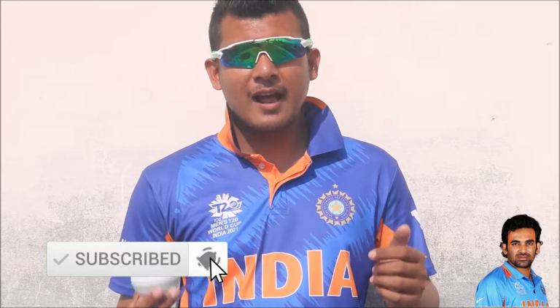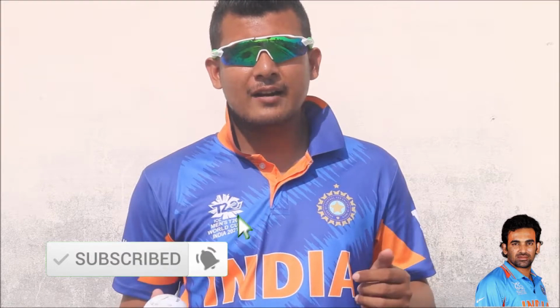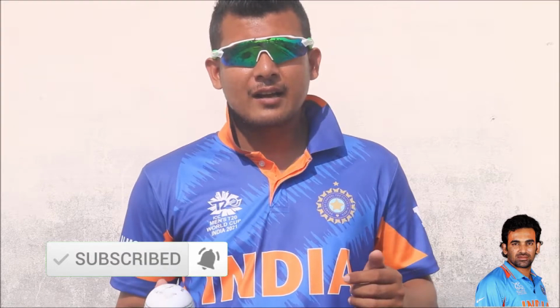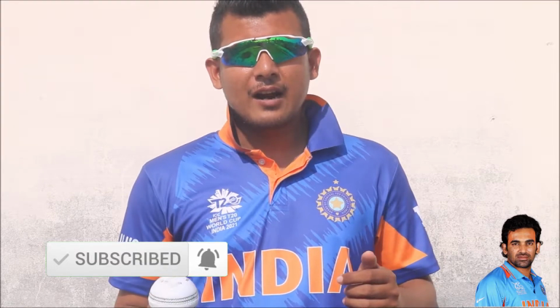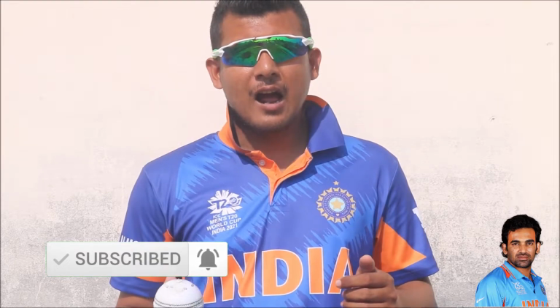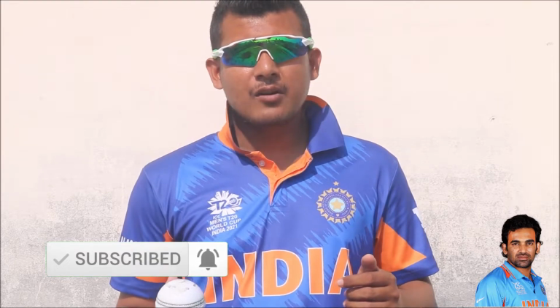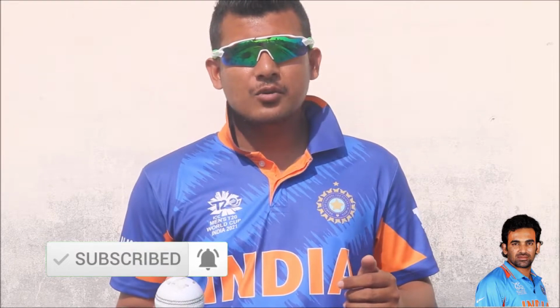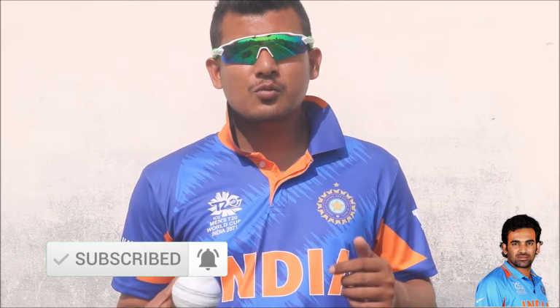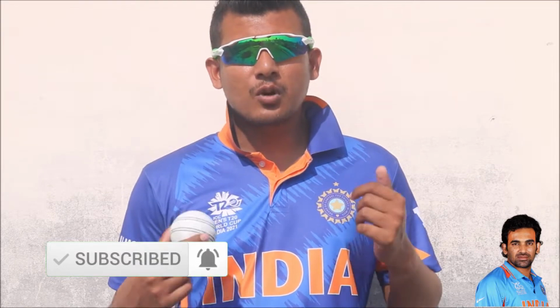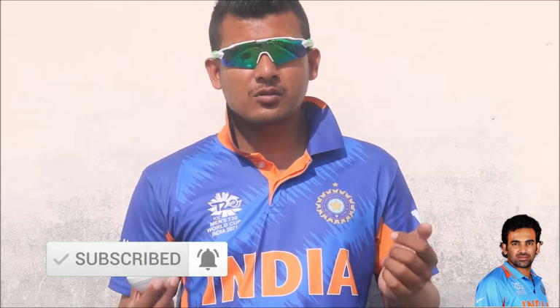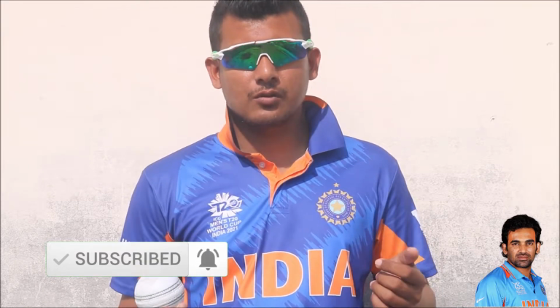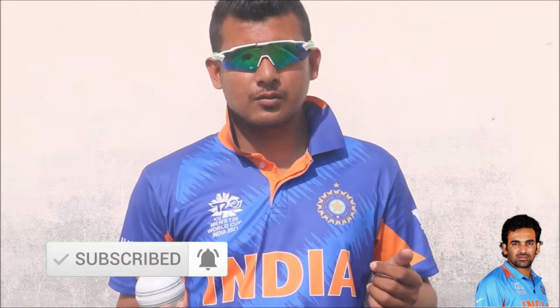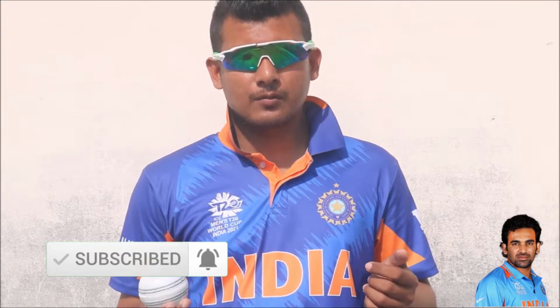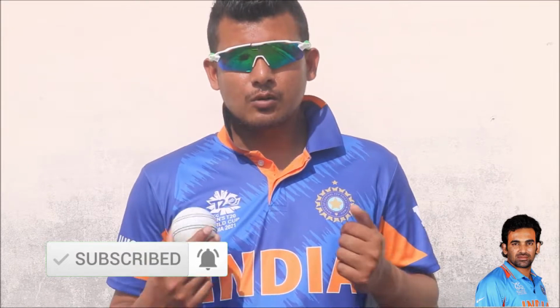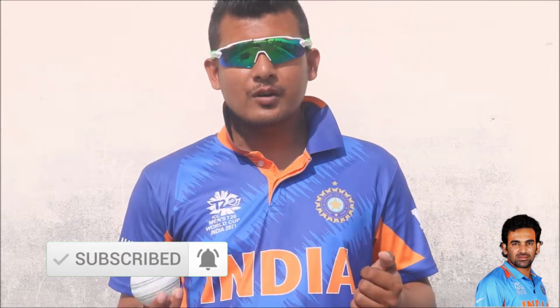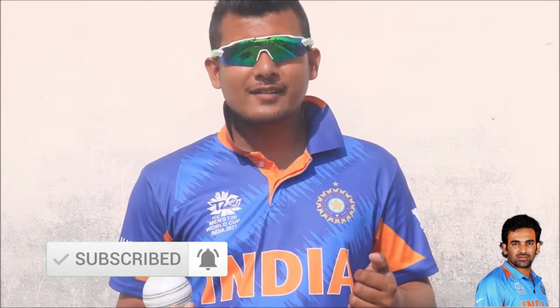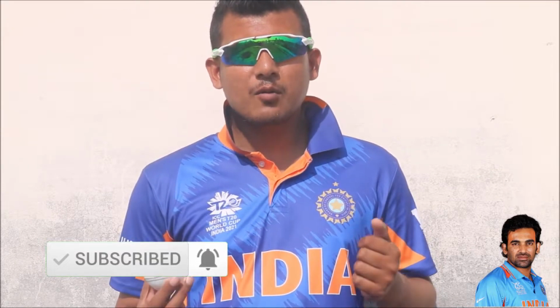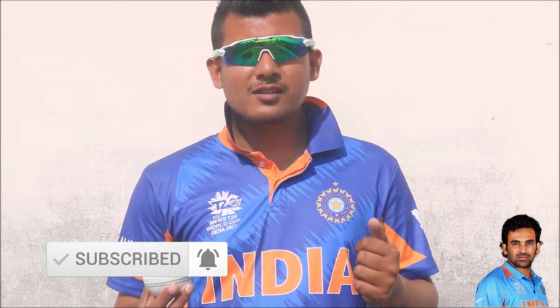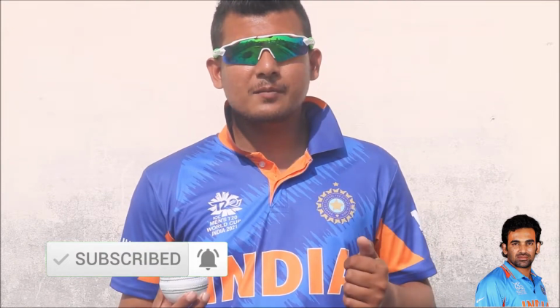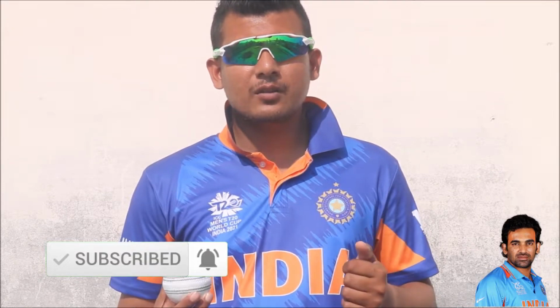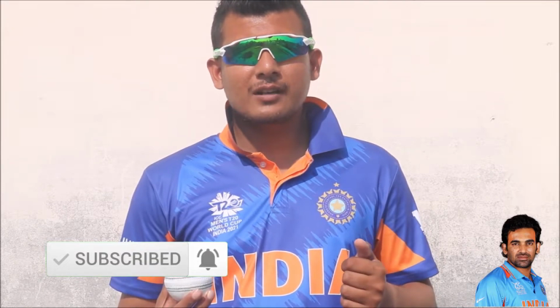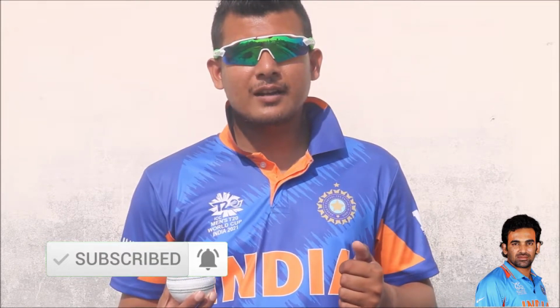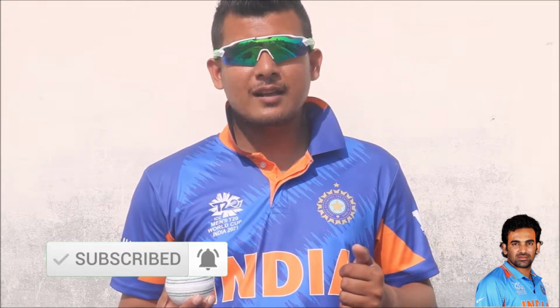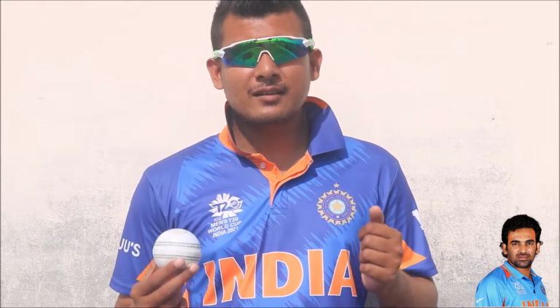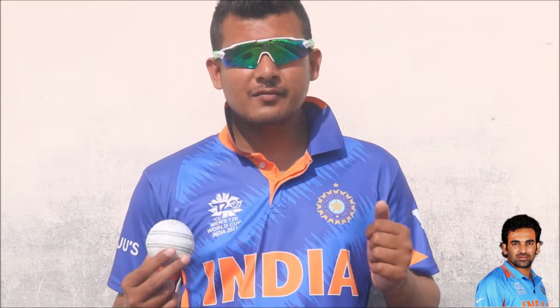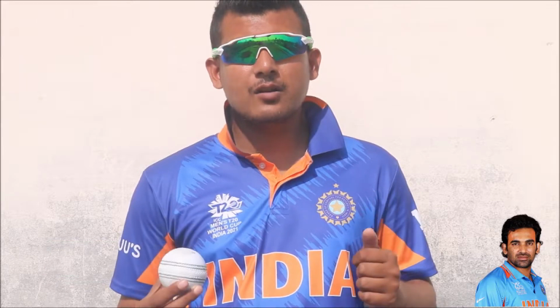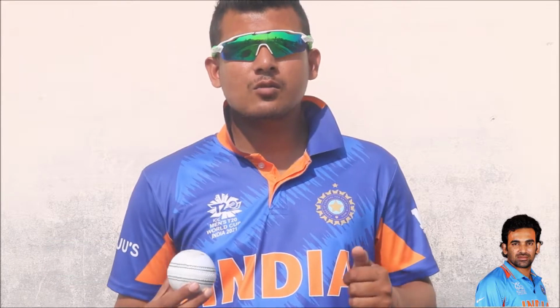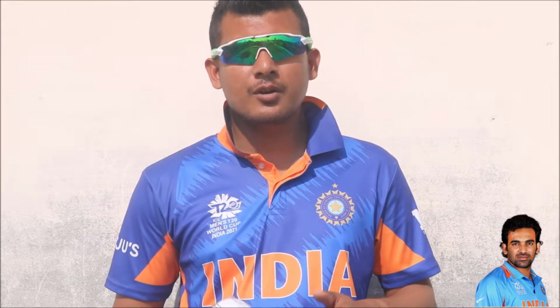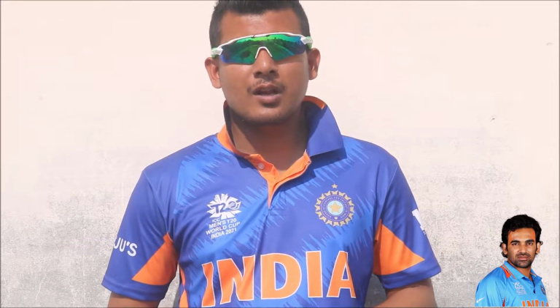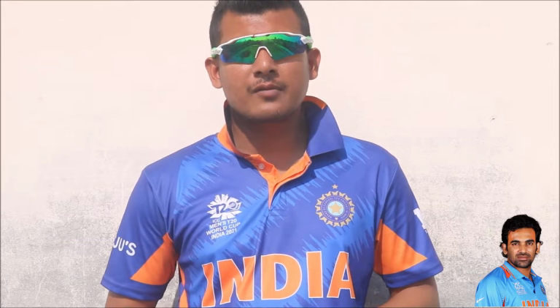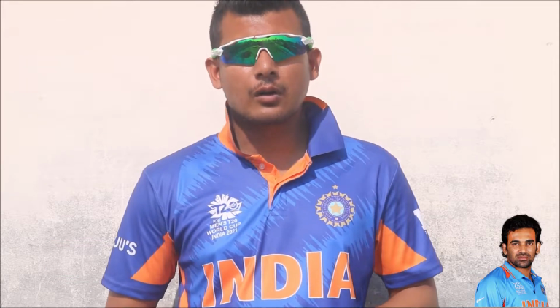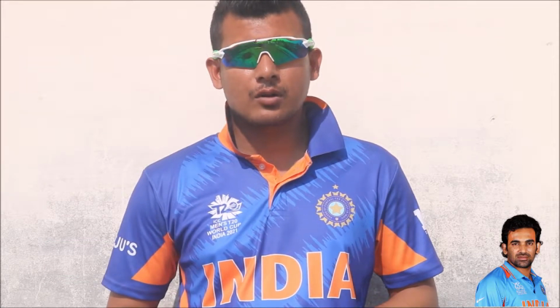Today in this video I will show you the kinds of variations Zaheer Khan had and how he used to bowl those. Don't skip — watch this video till the end. I think this video is going to help you a lot.